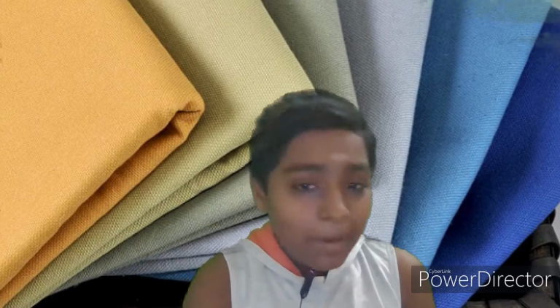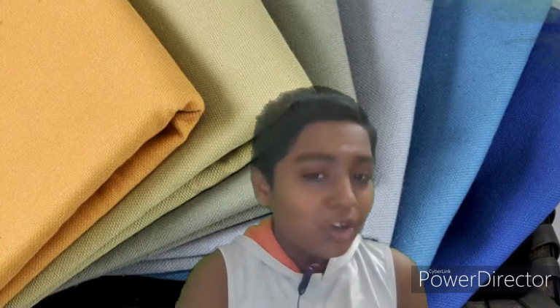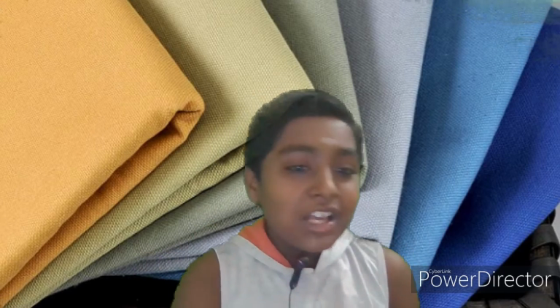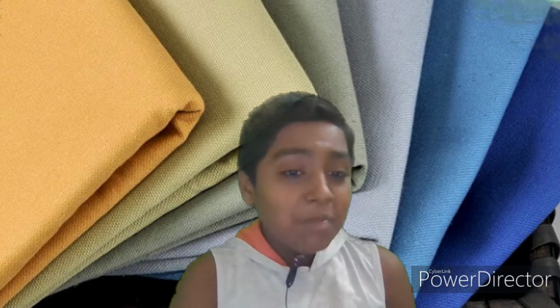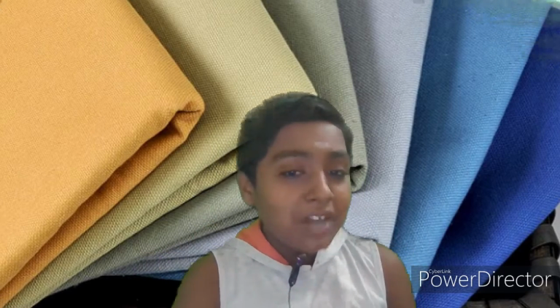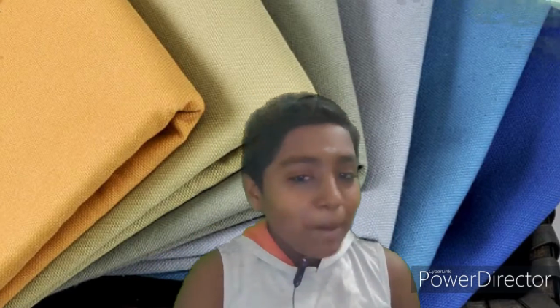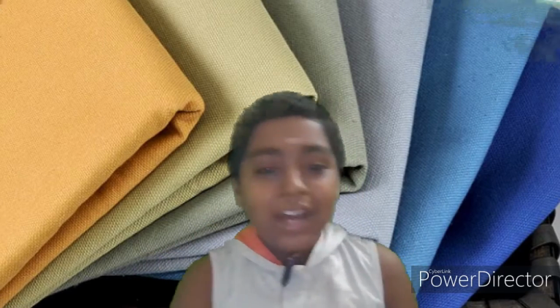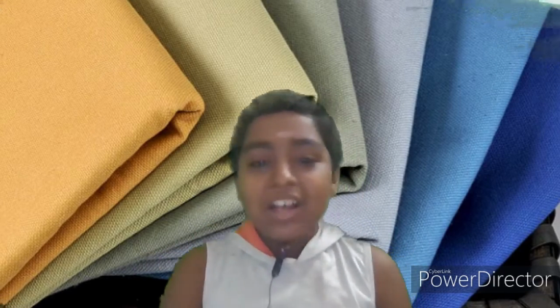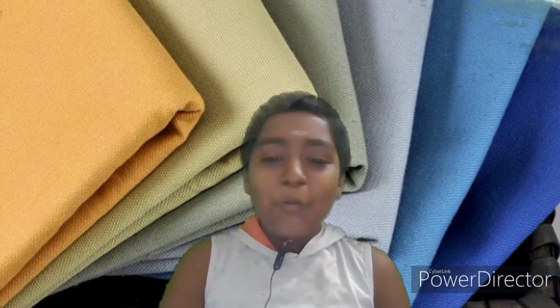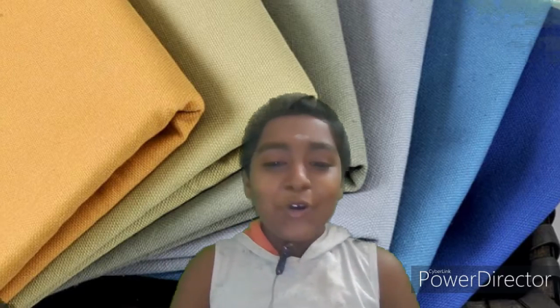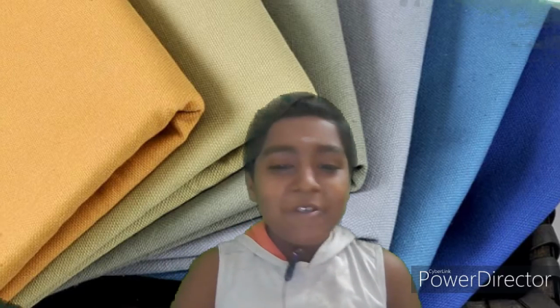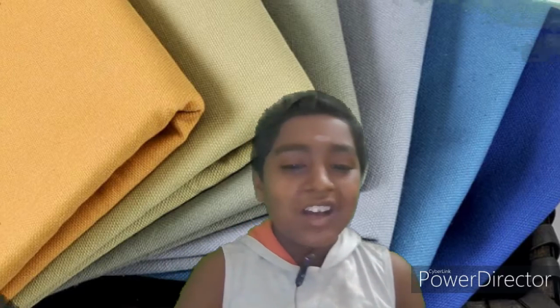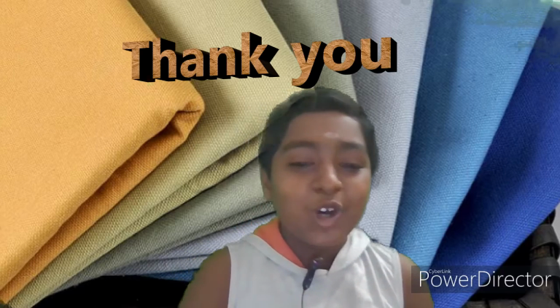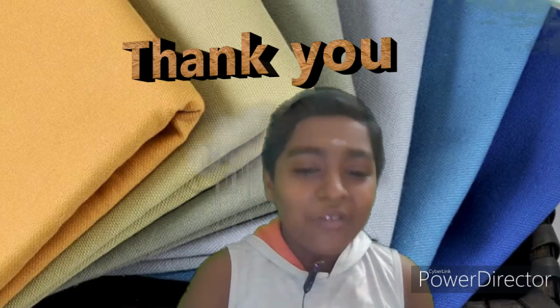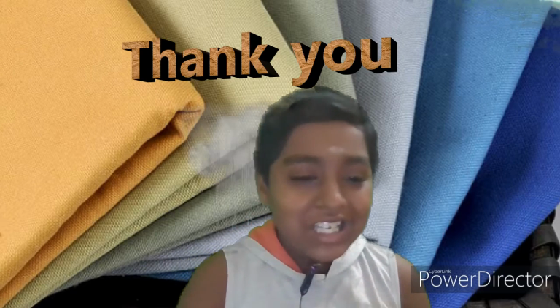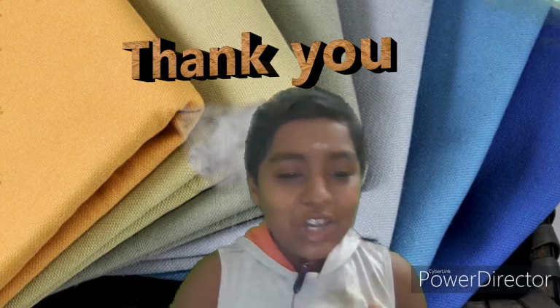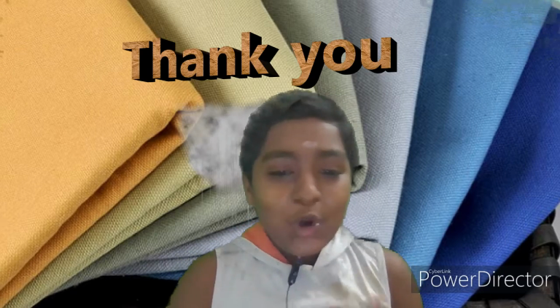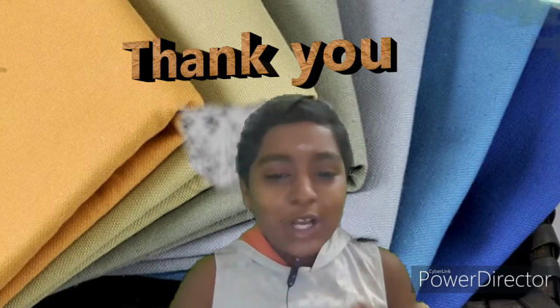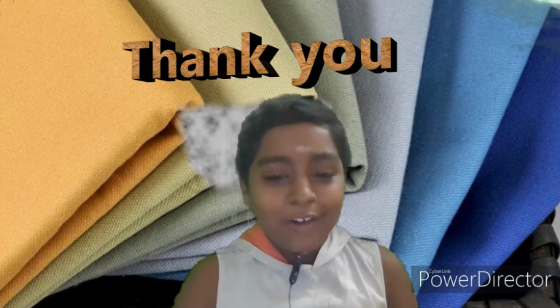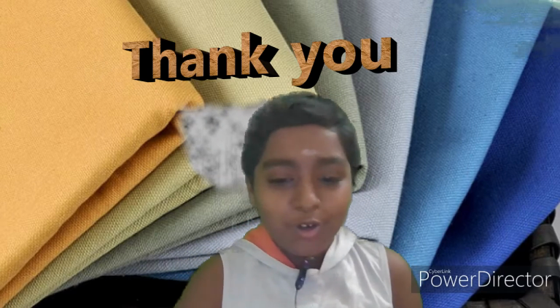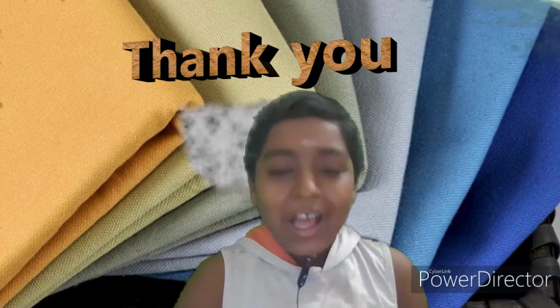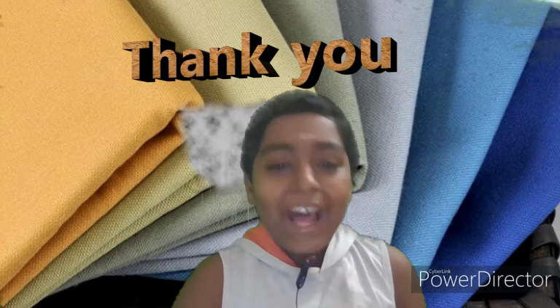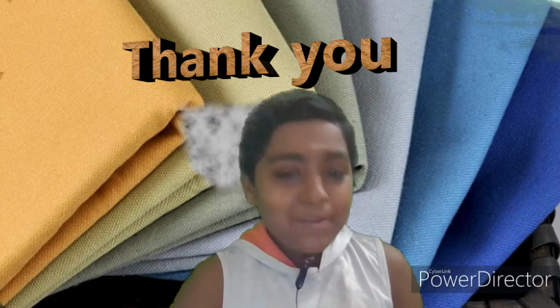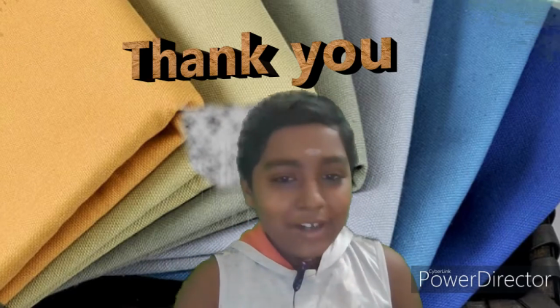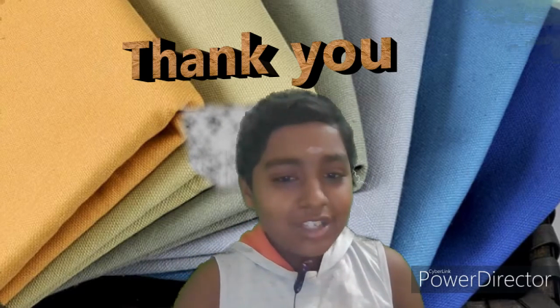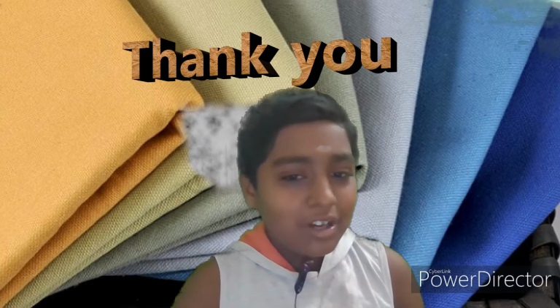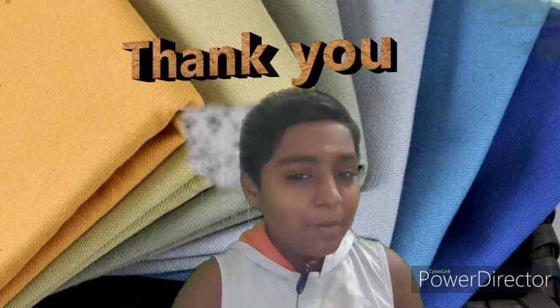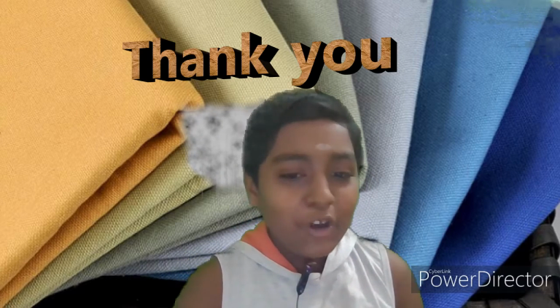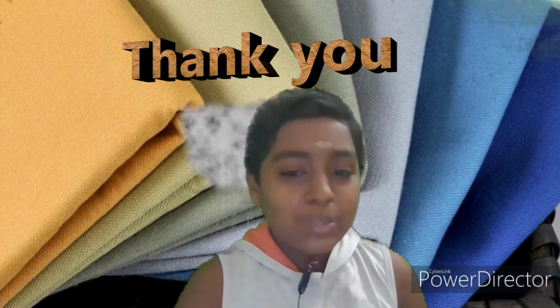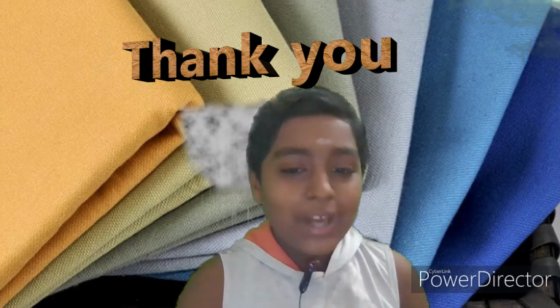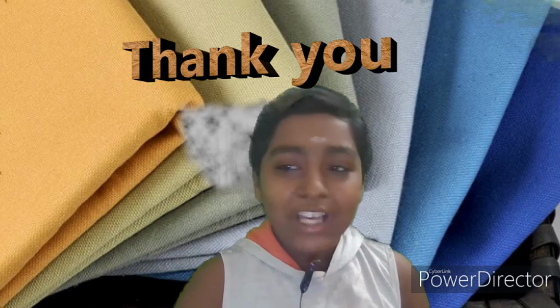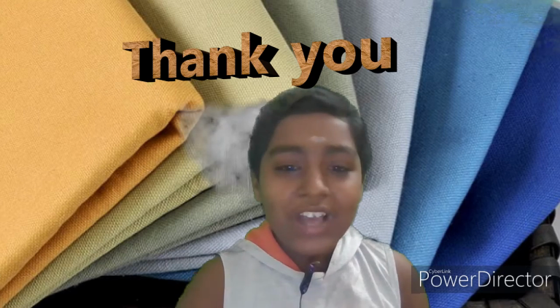Subscribe and hit the notification bell if you want to get a new video. Spare wins before you expire. Thank you guys.